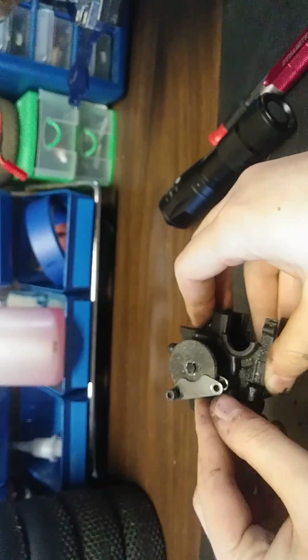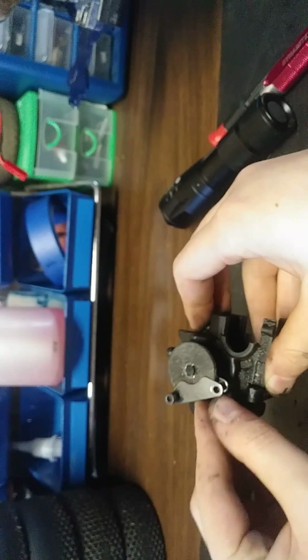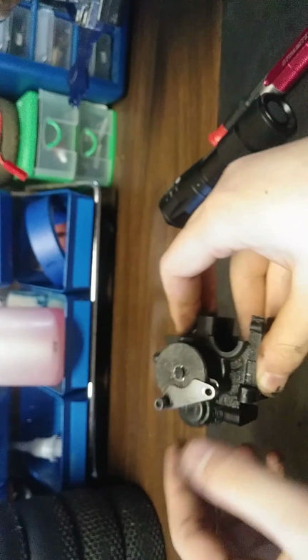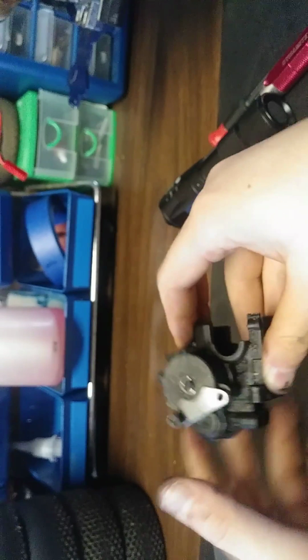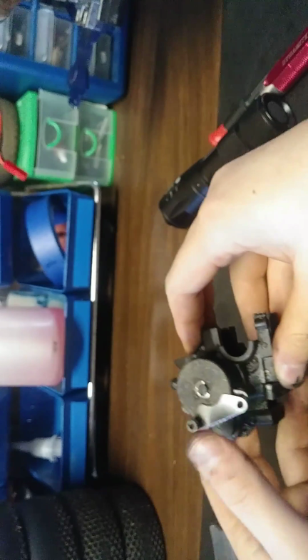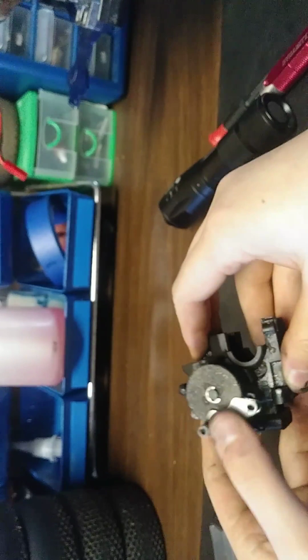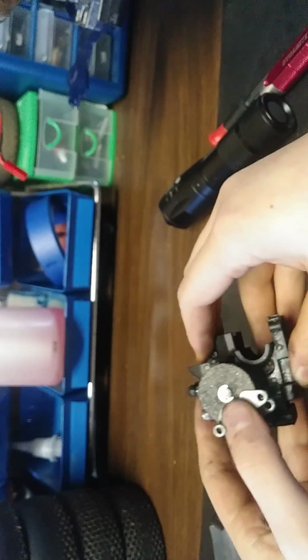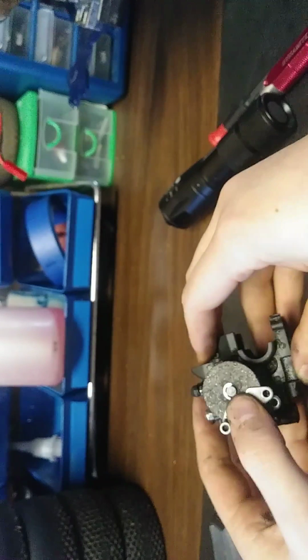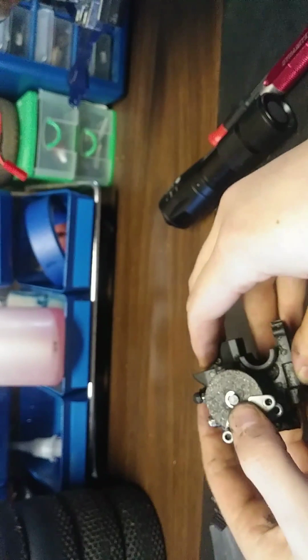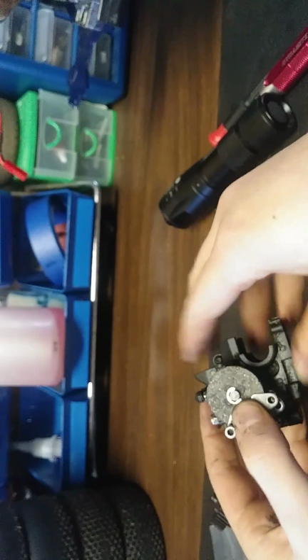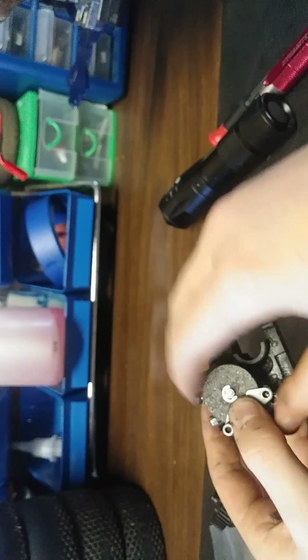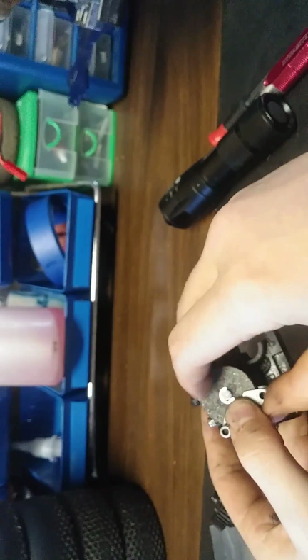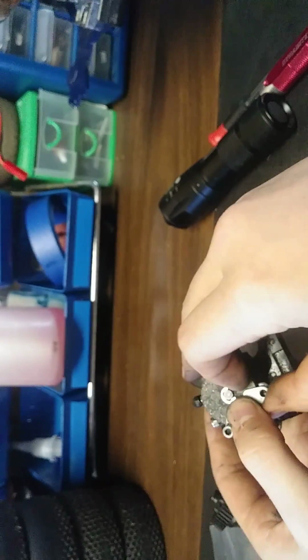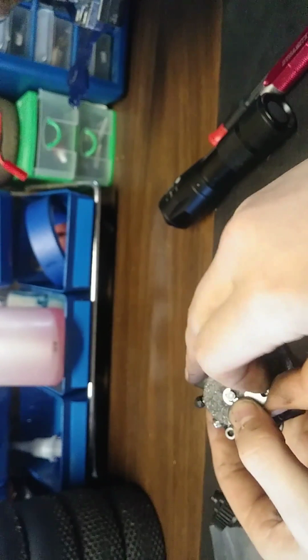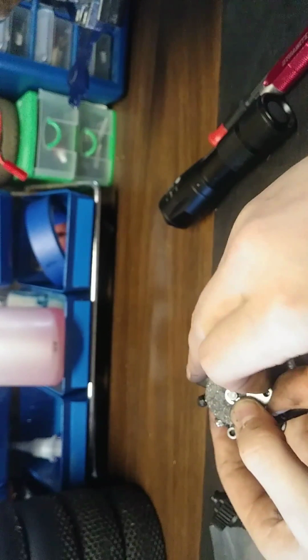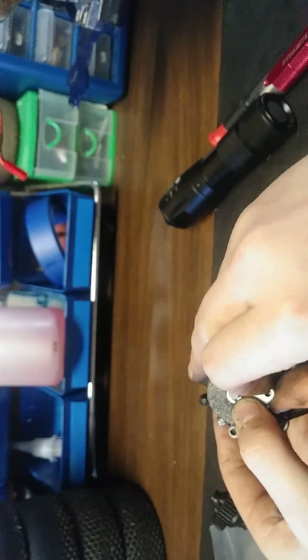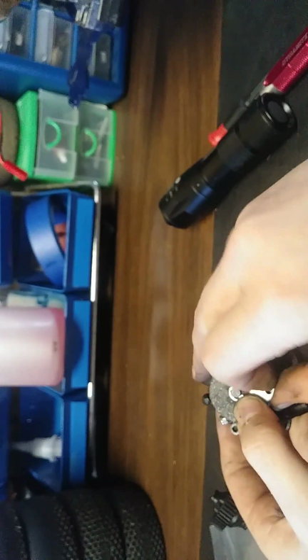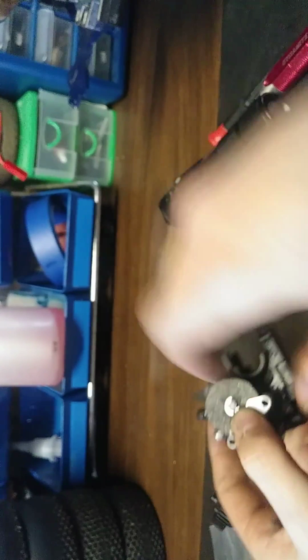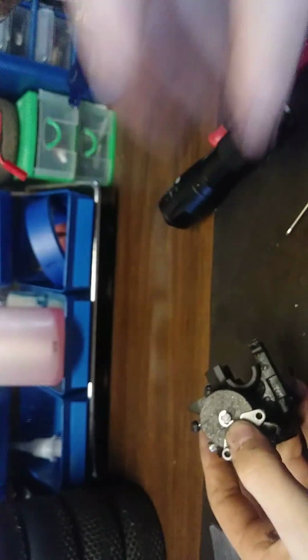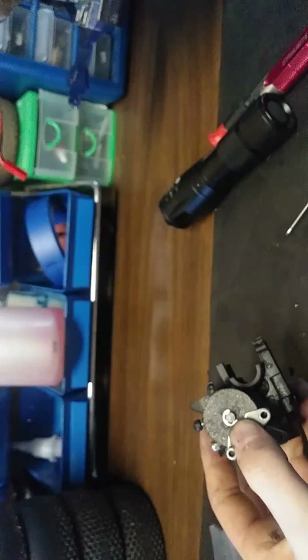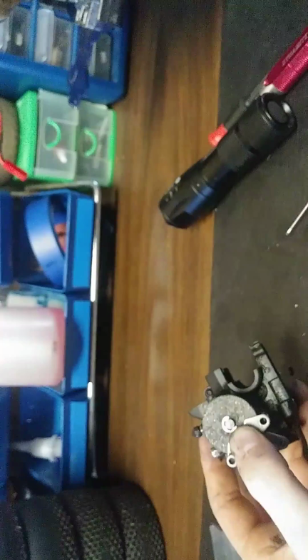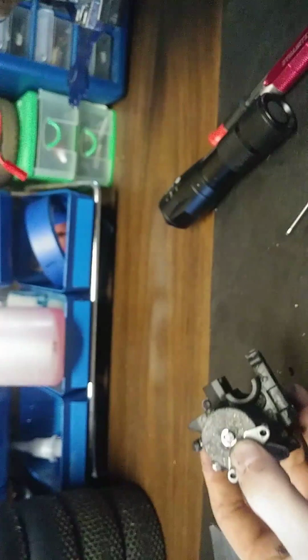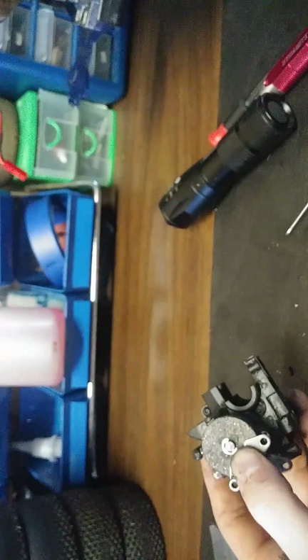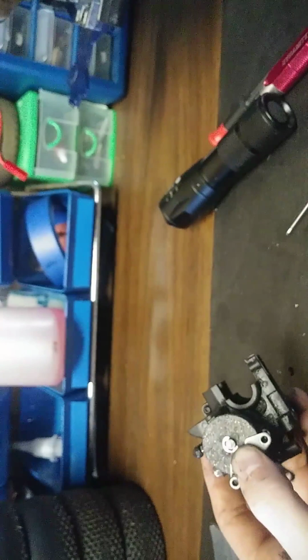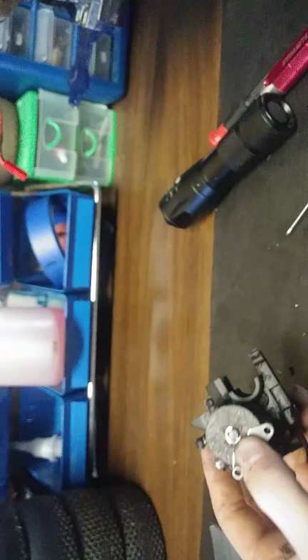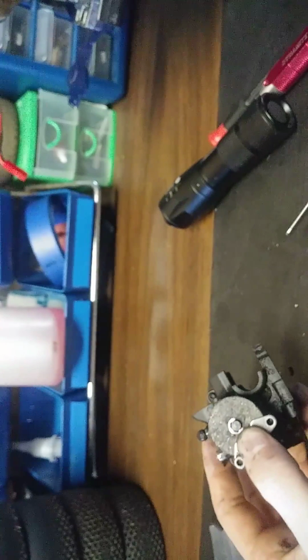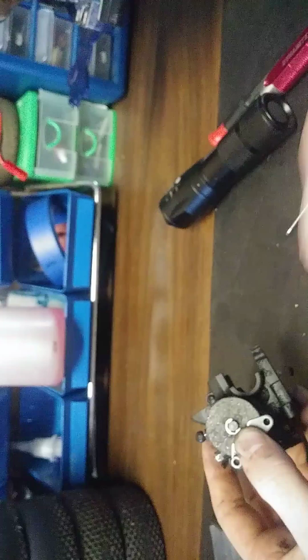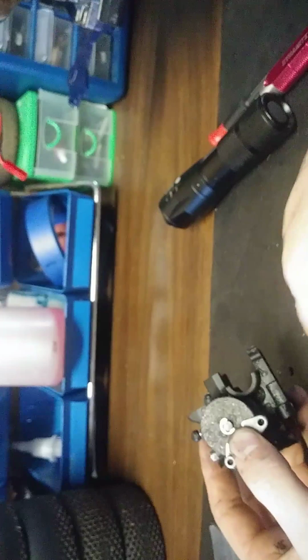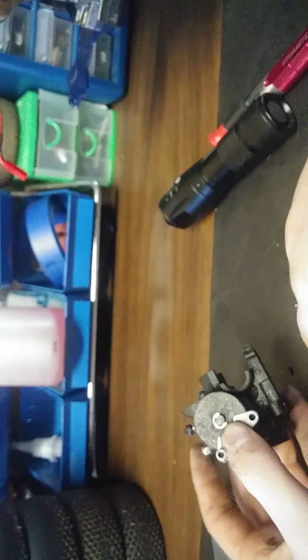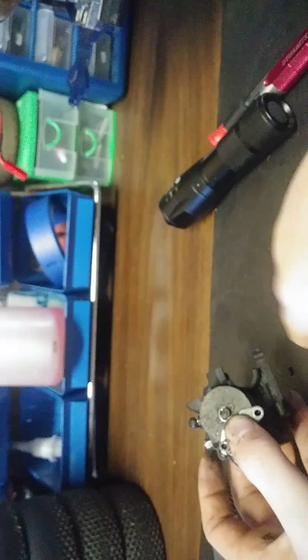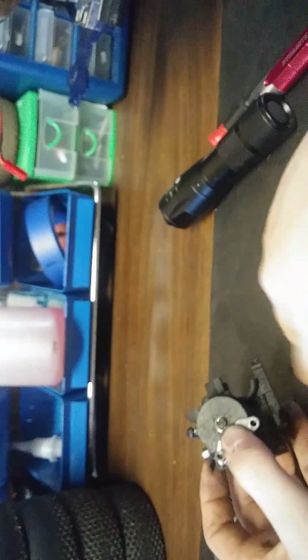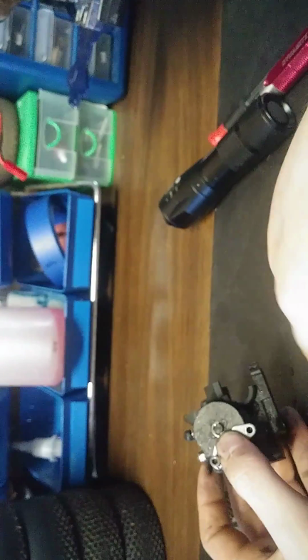Slide this over and then put this bolt in.